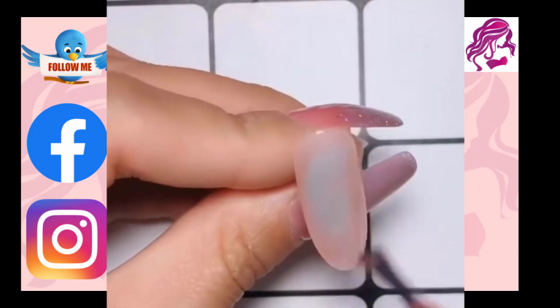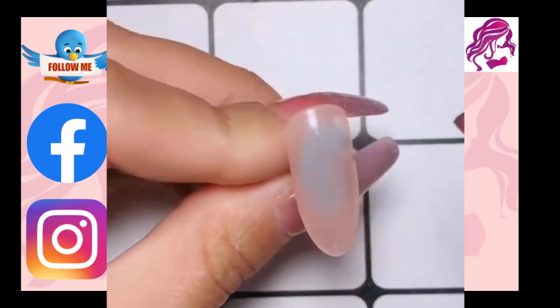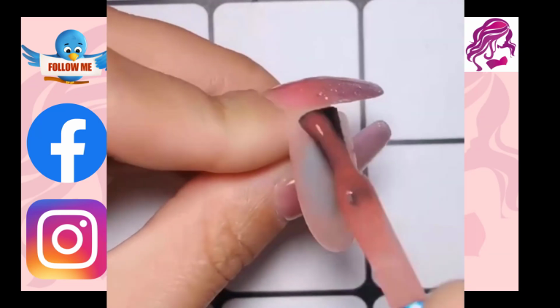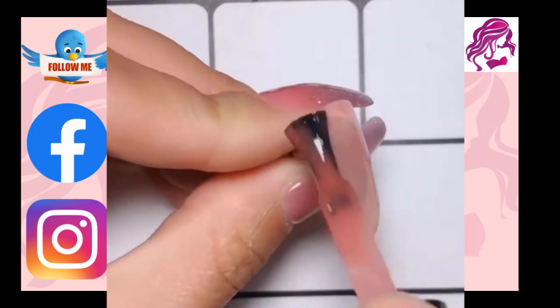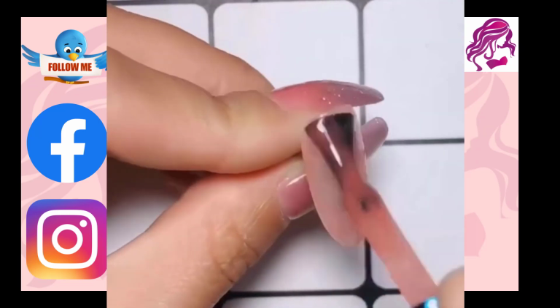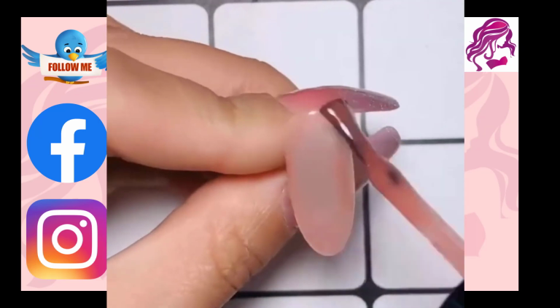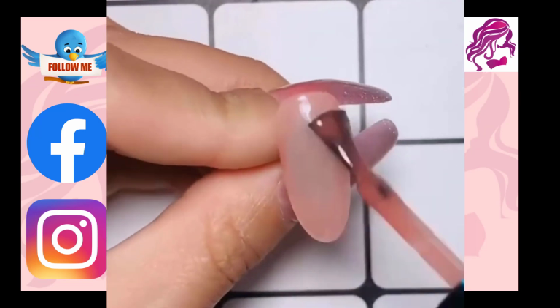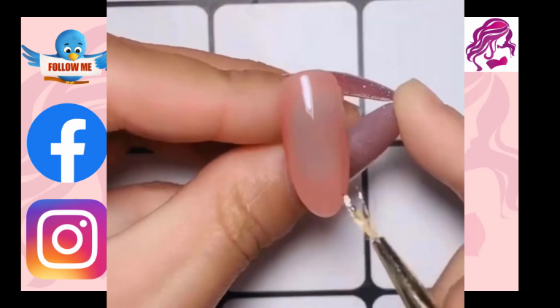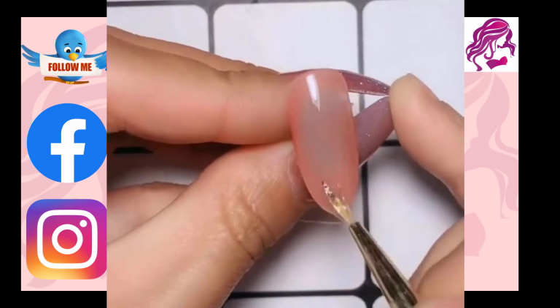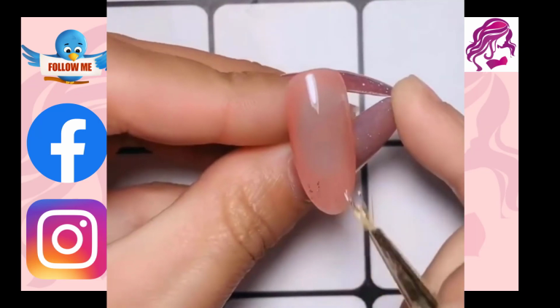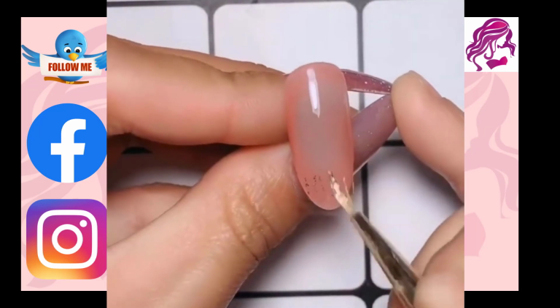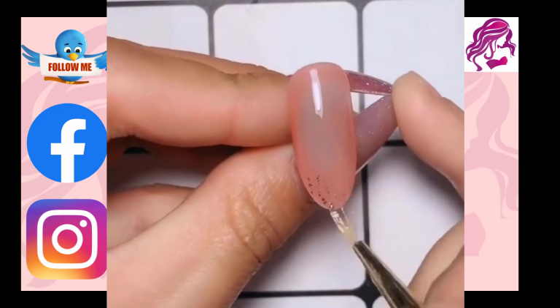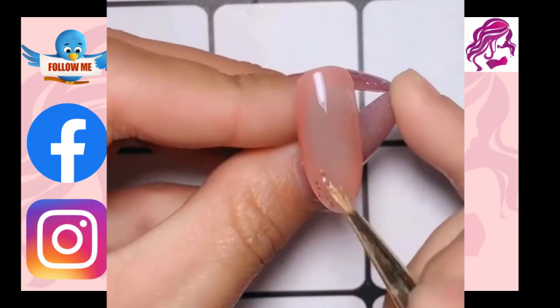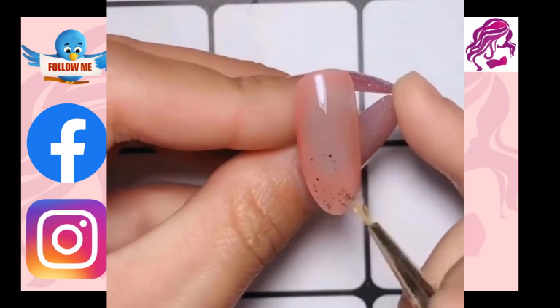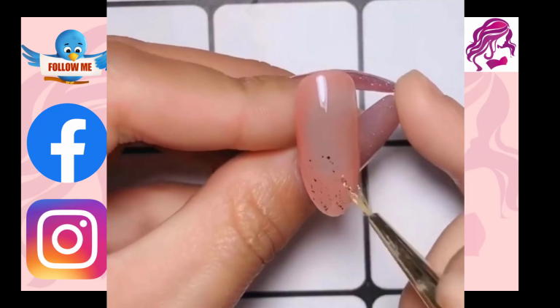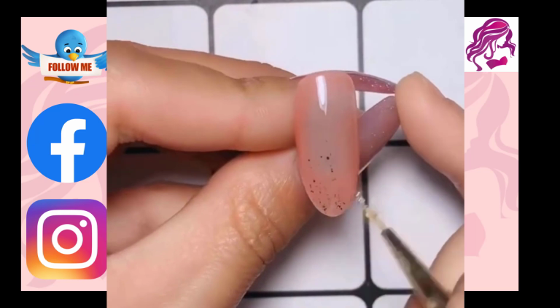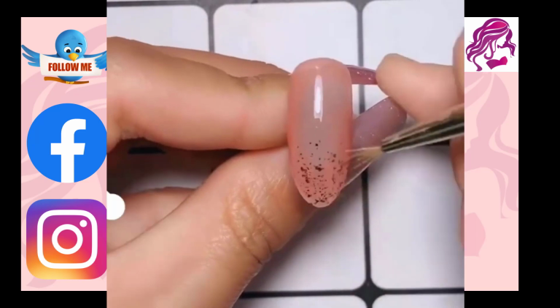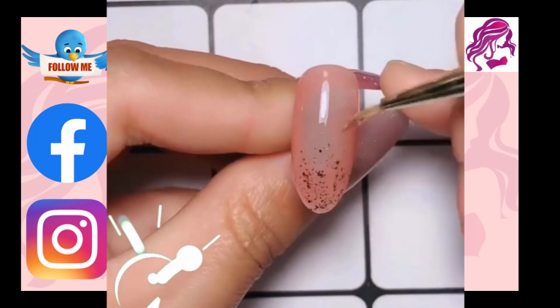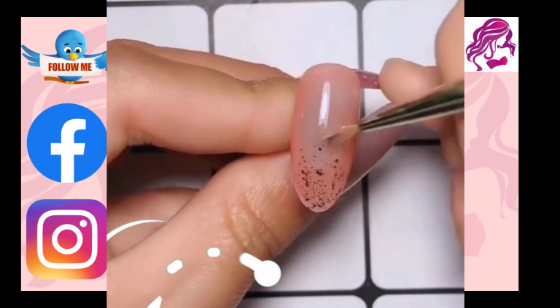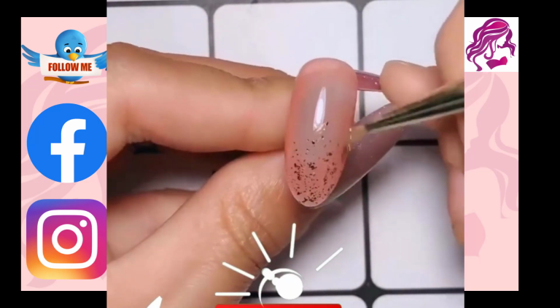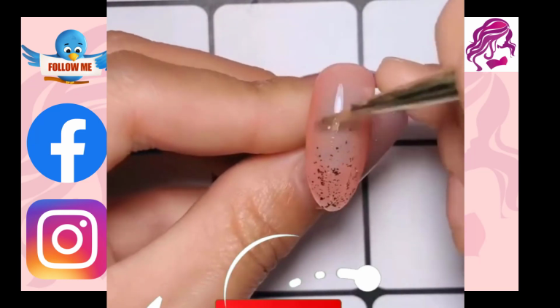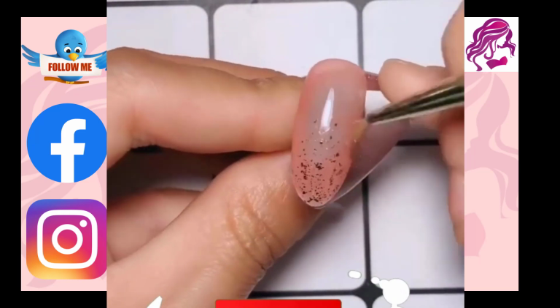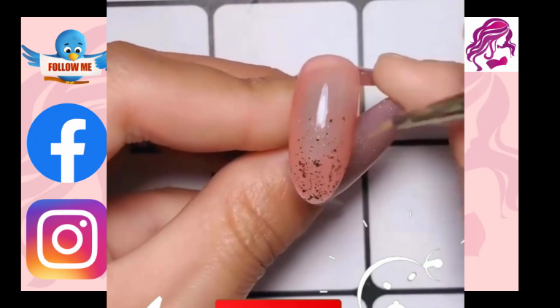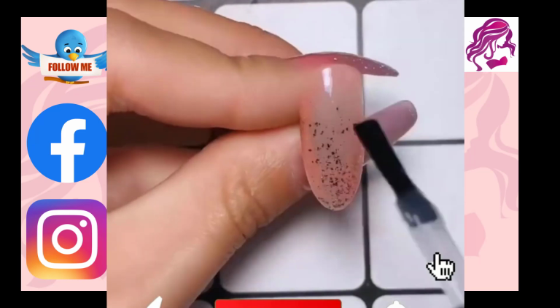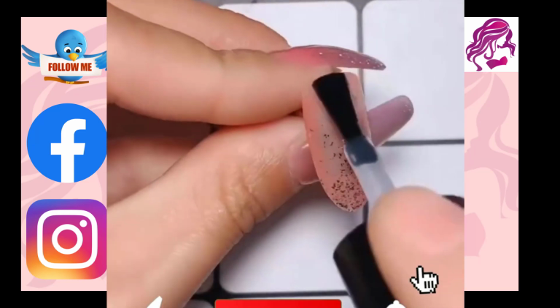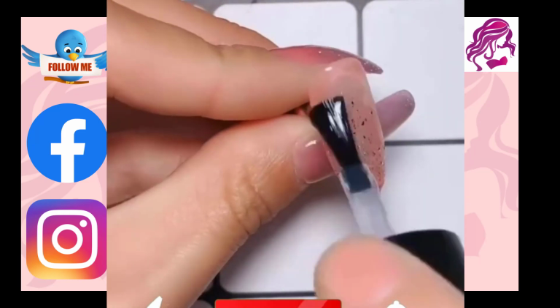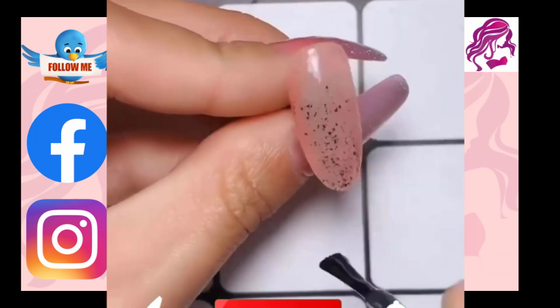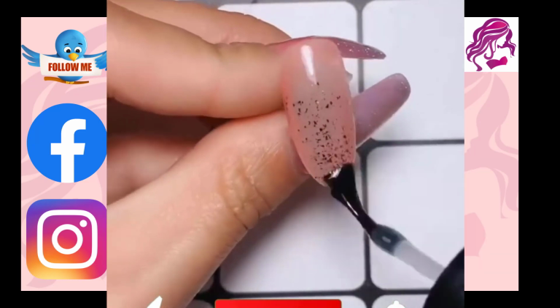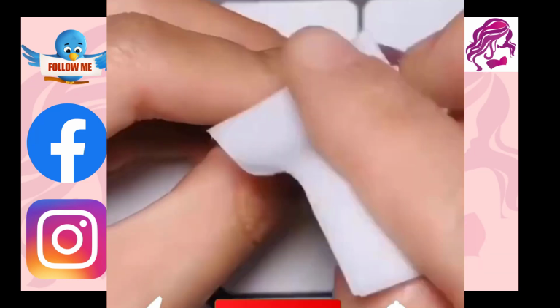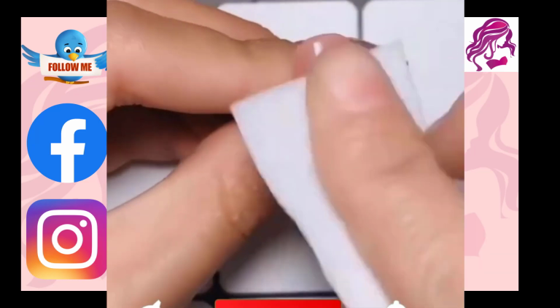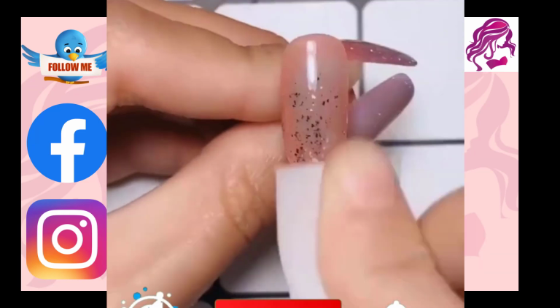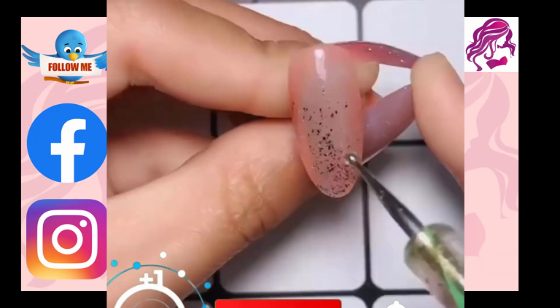Nail art is all about expressing yourself and that's why we are here to help you express yourself in the best way possible.